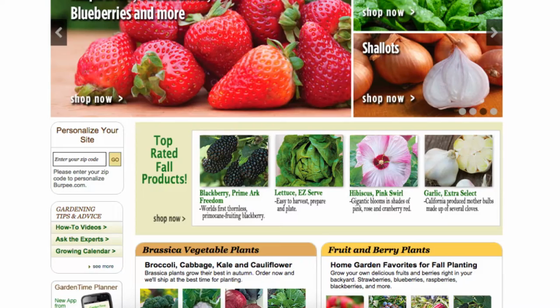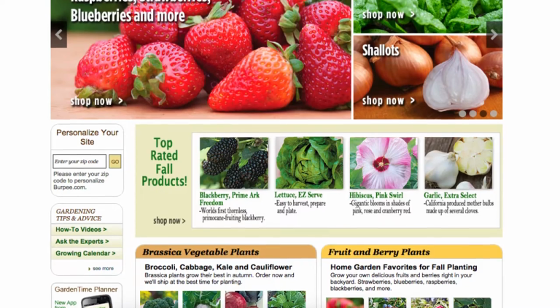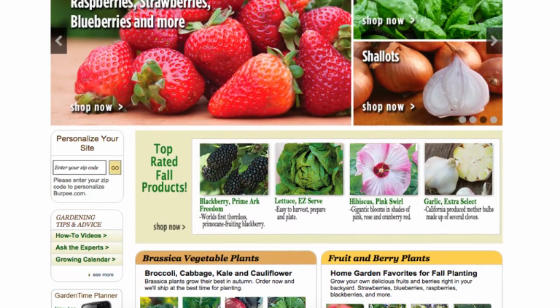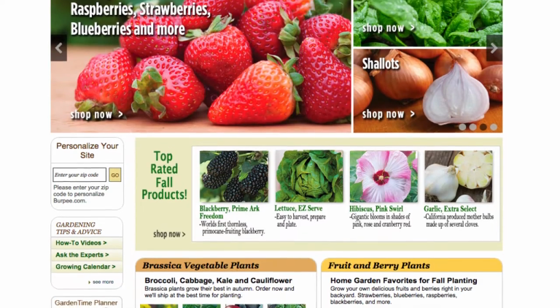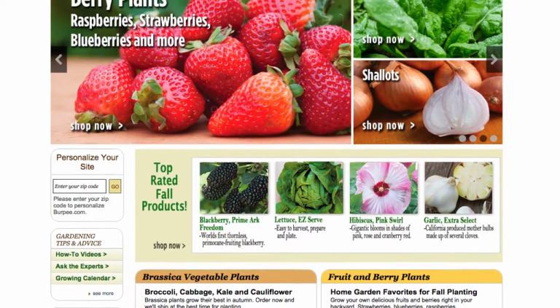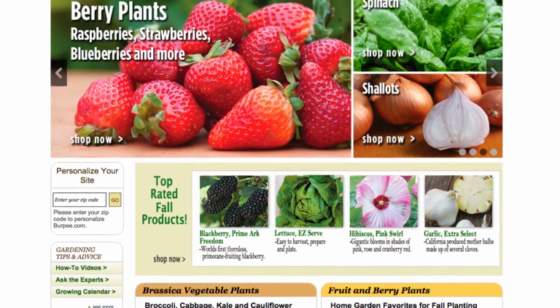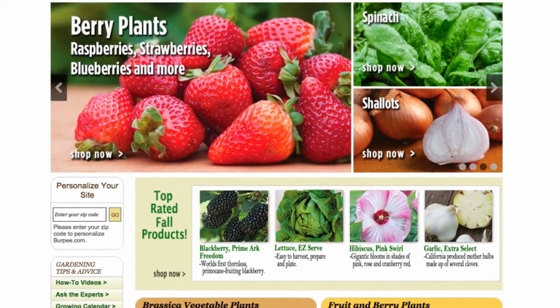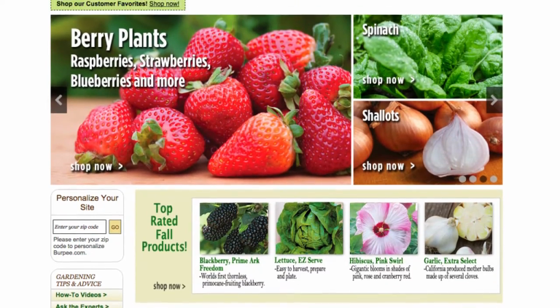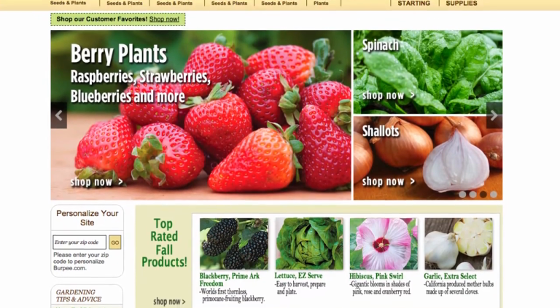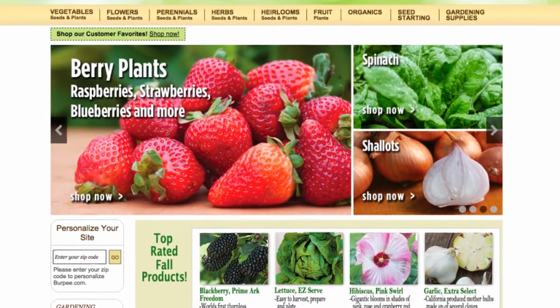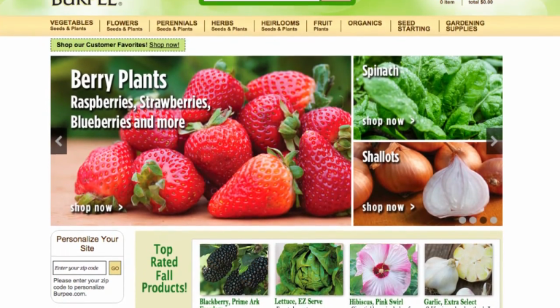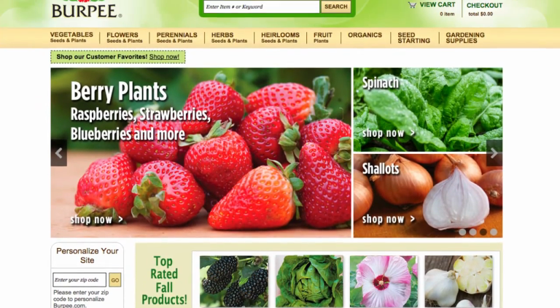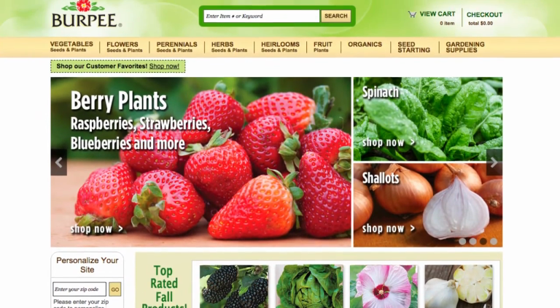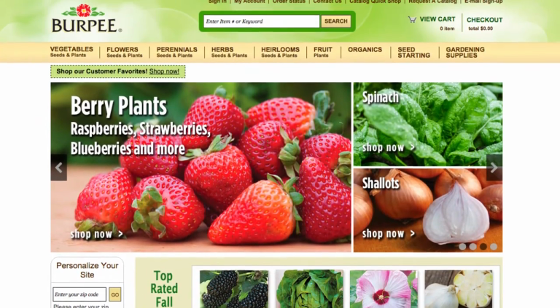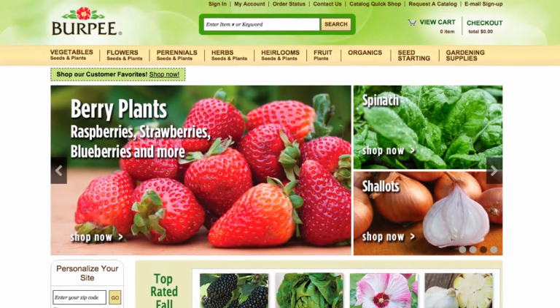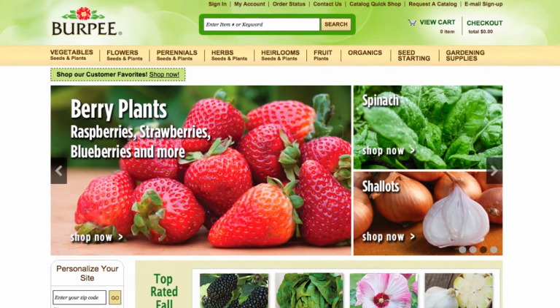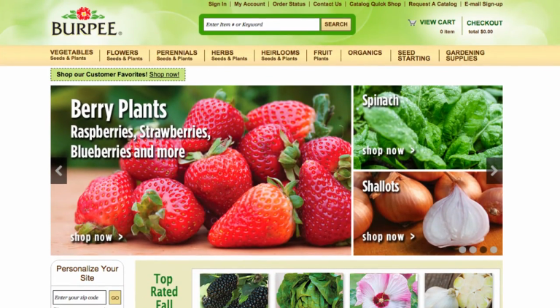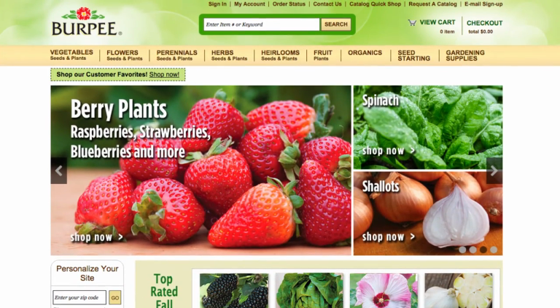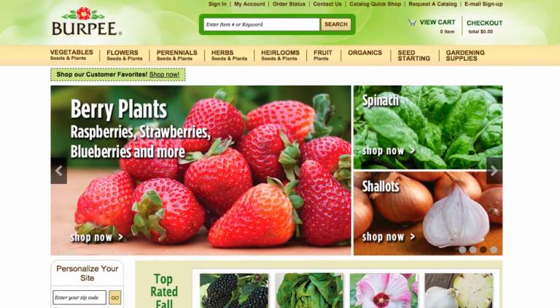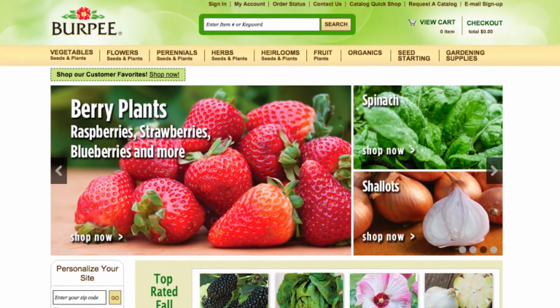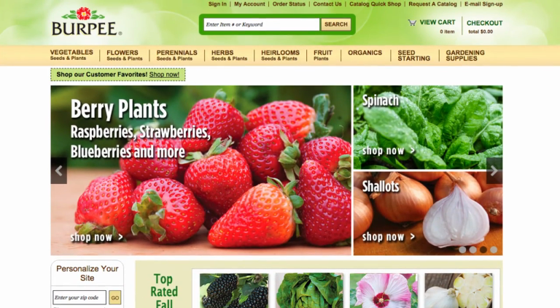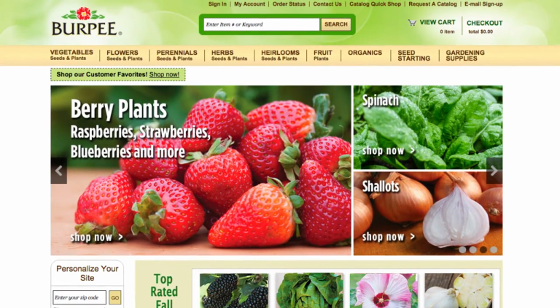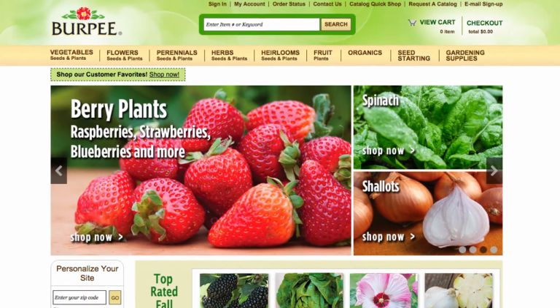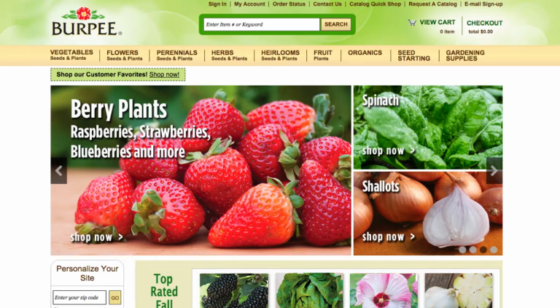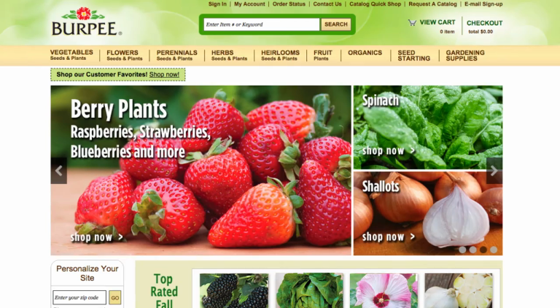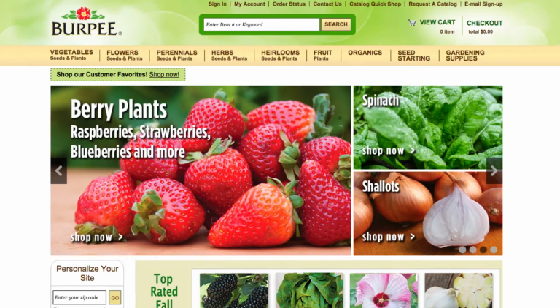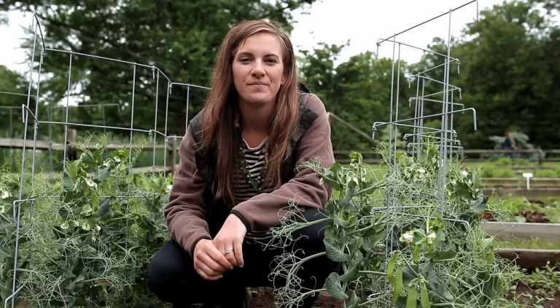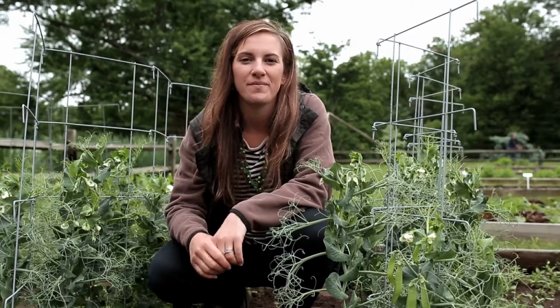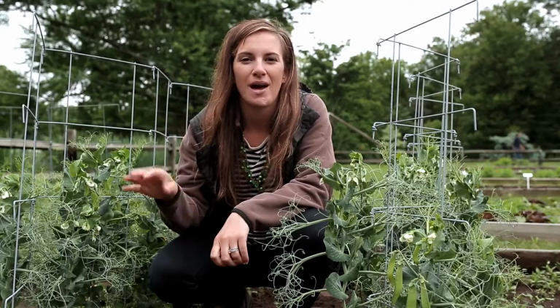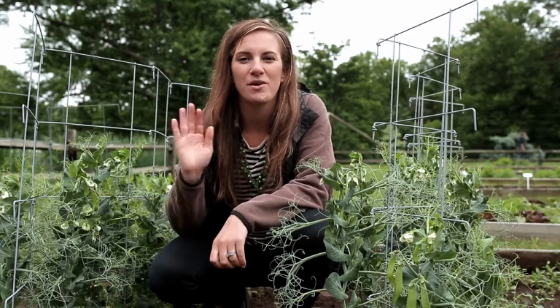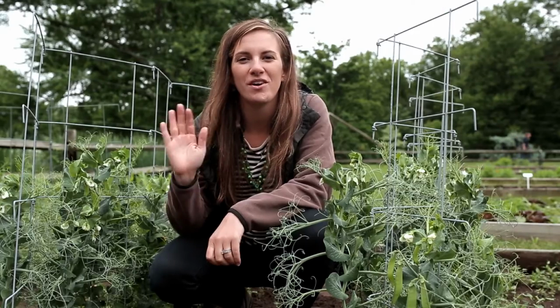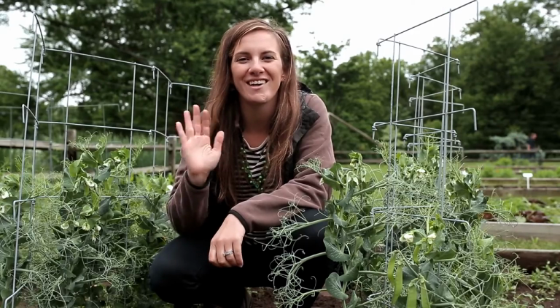You can find the seeds at our website, burpee.com. Happy gardening!